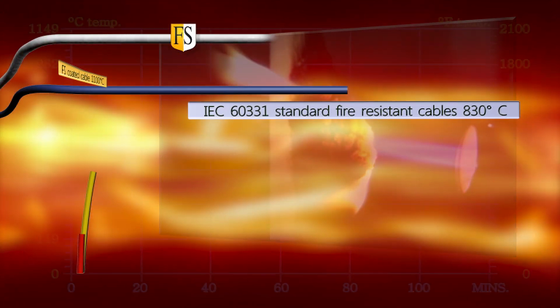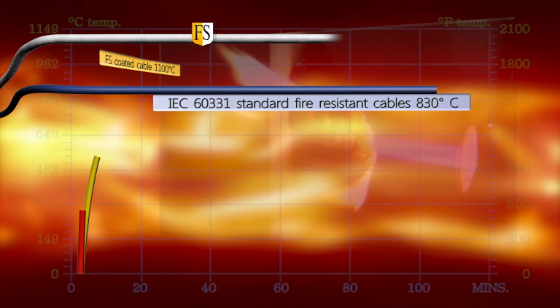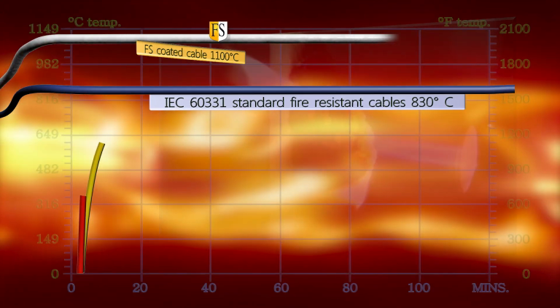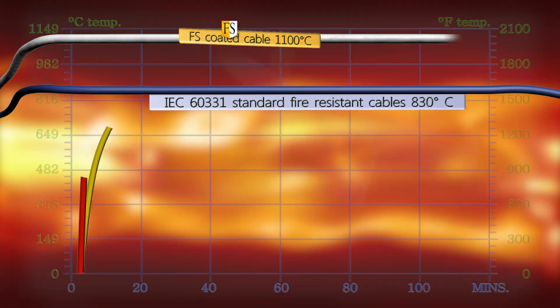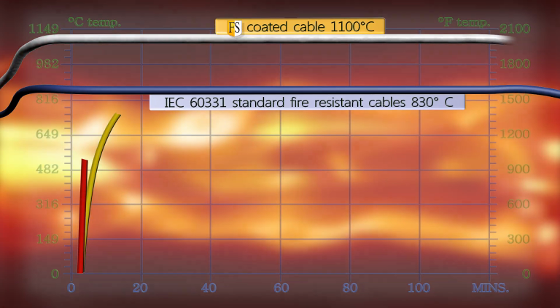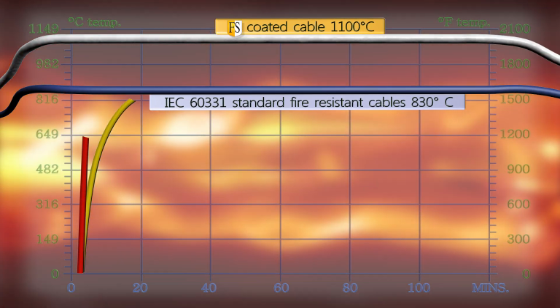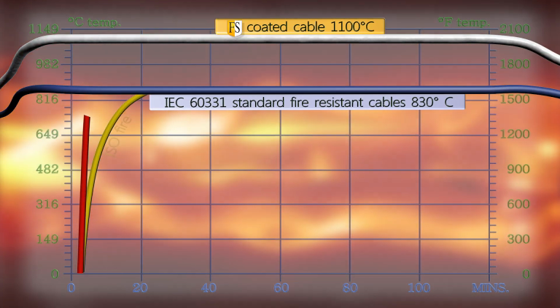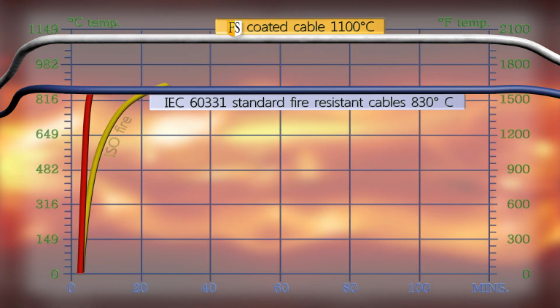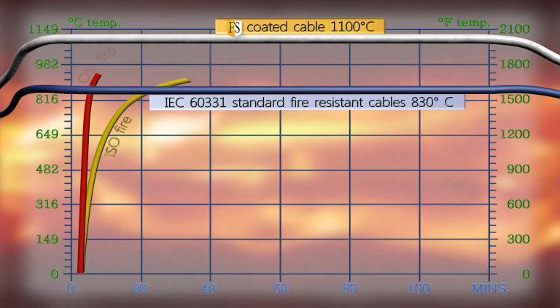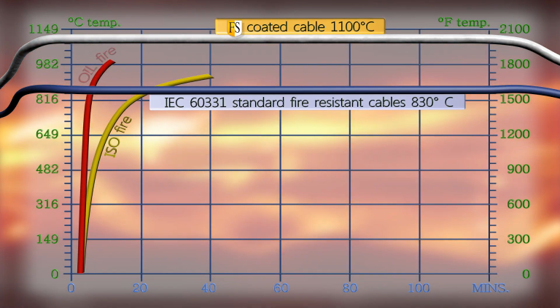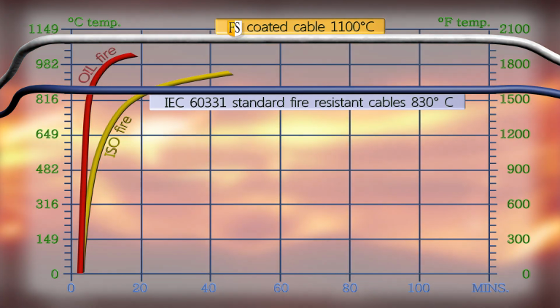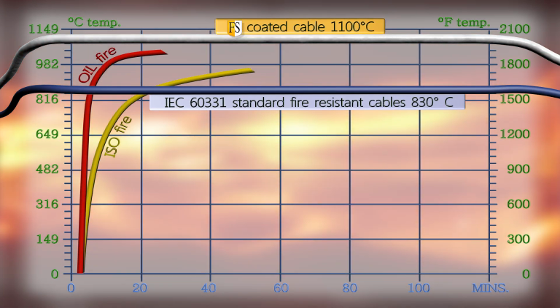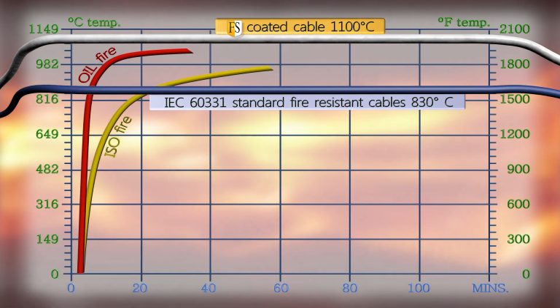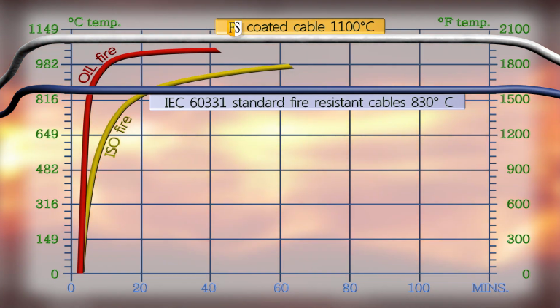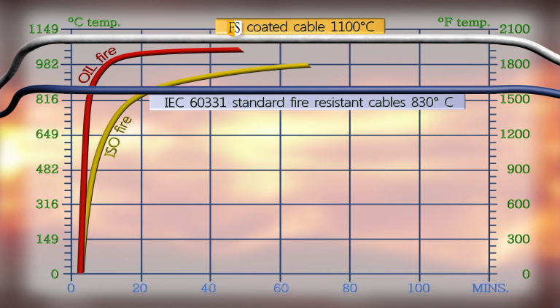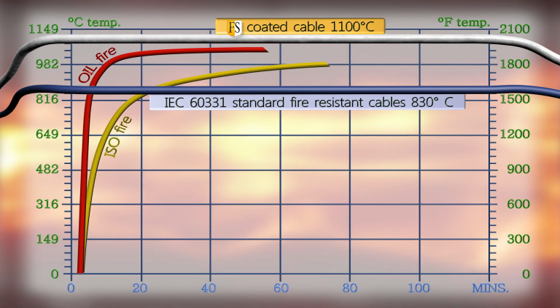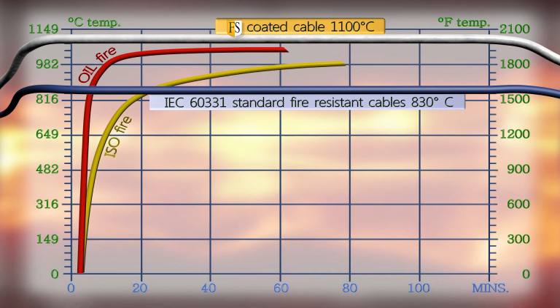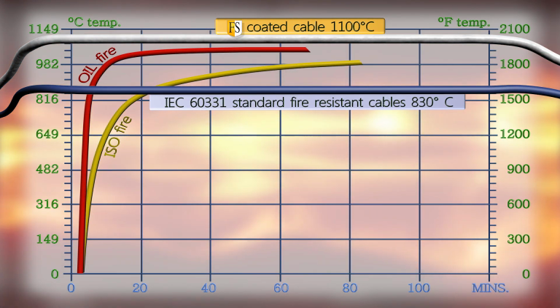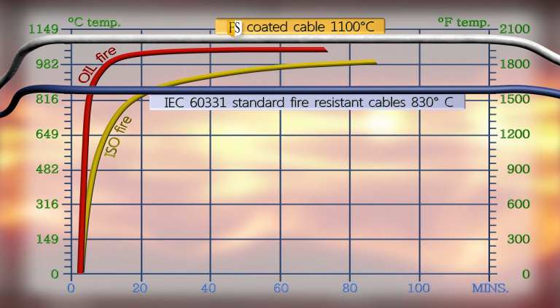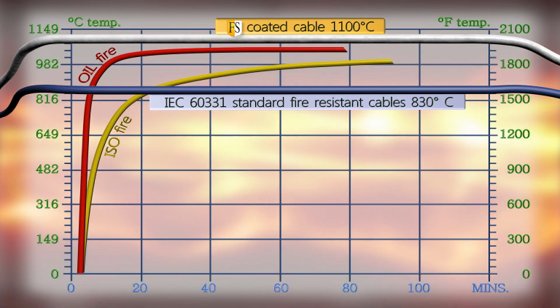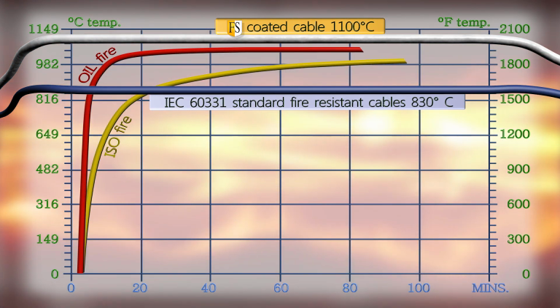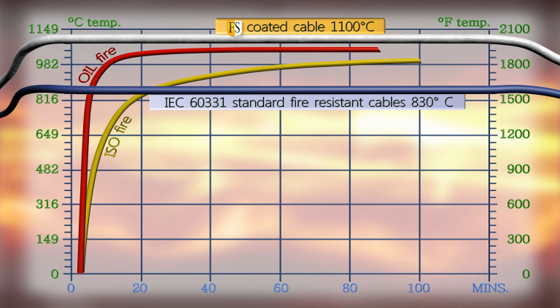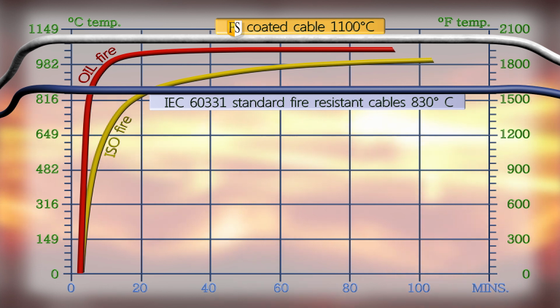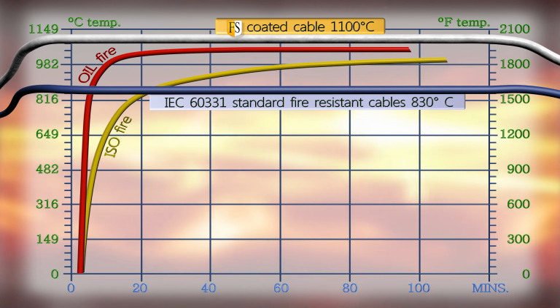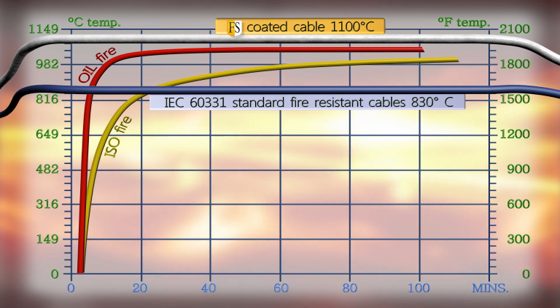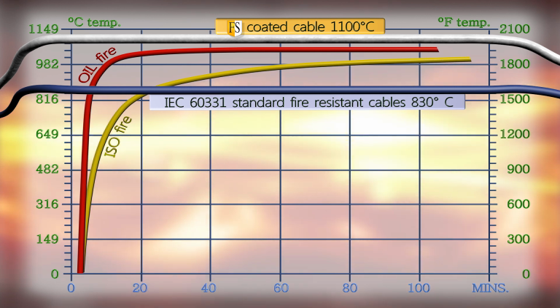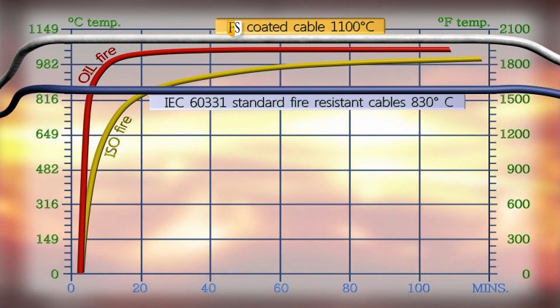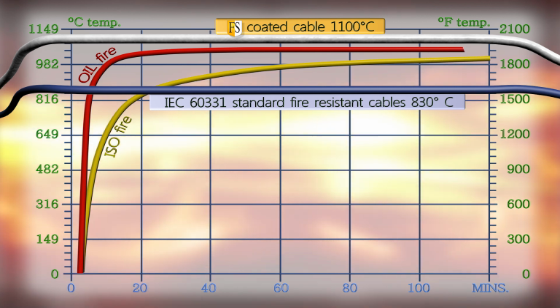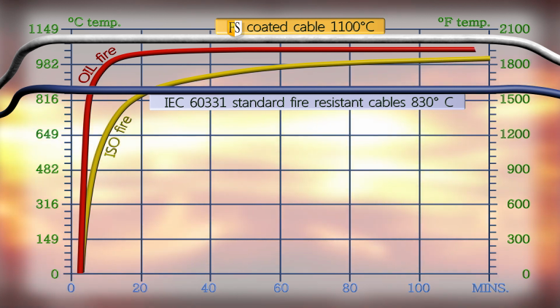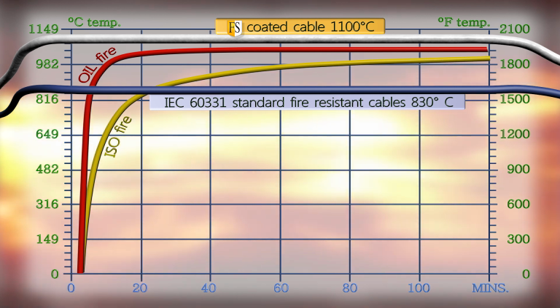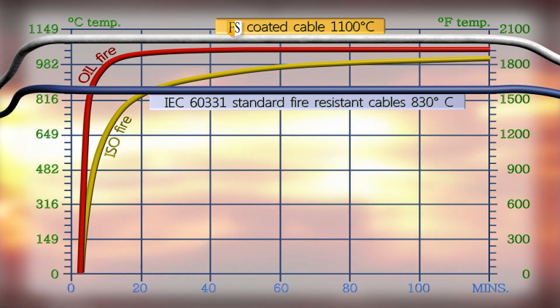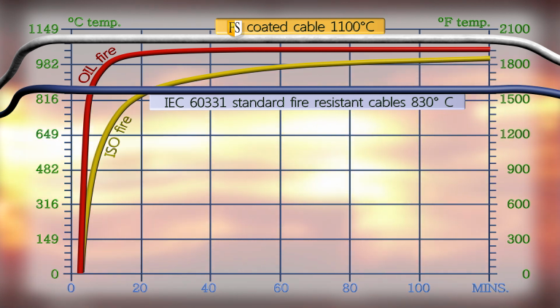The IEC331 standard cable, on the other hand, is produced to manage only 830 degrees Celsius.